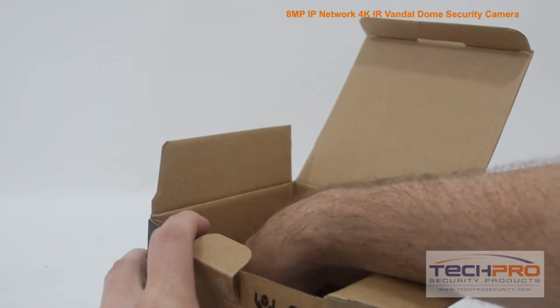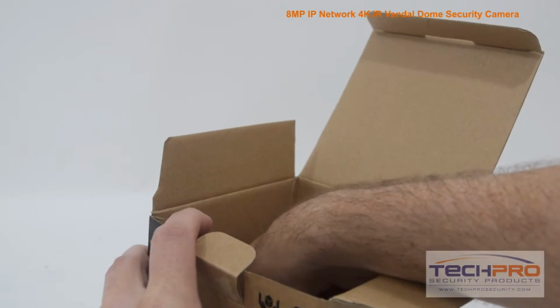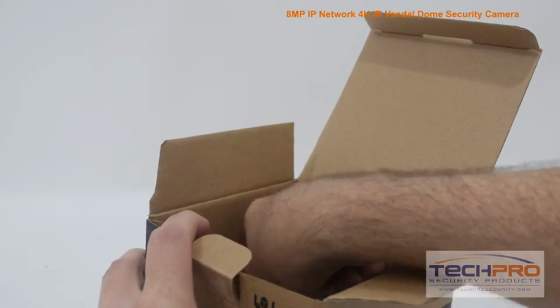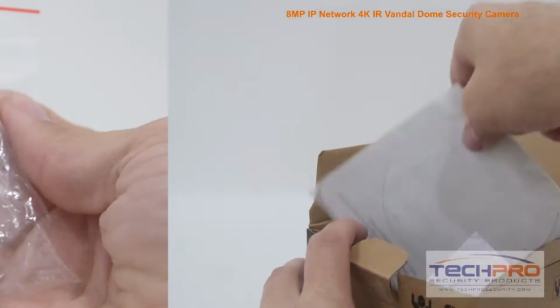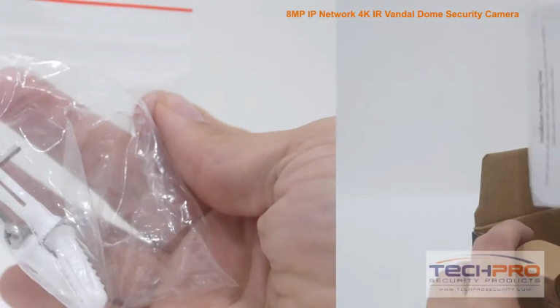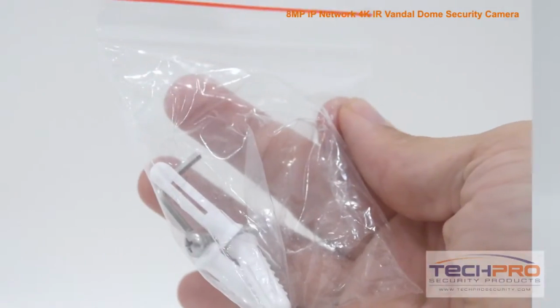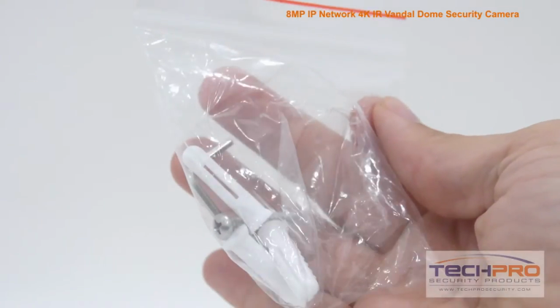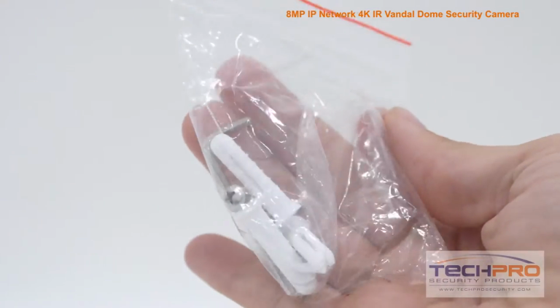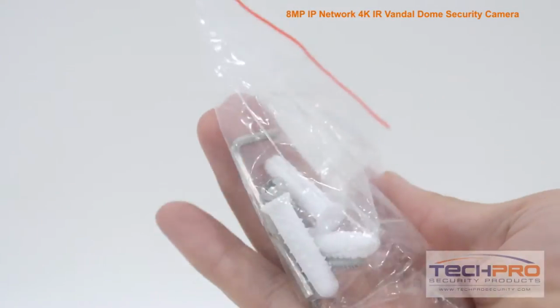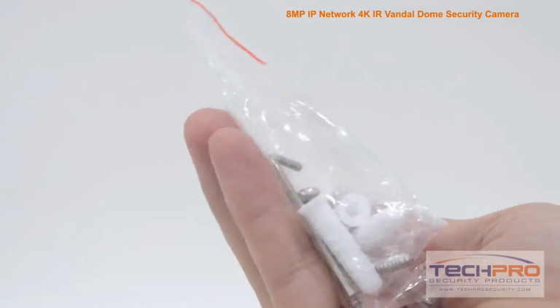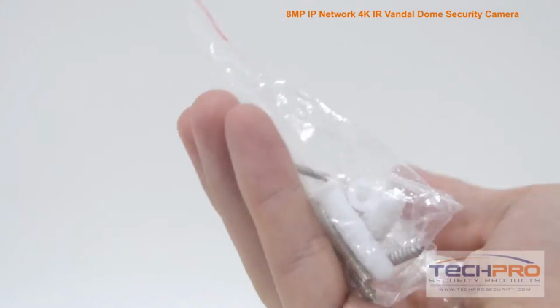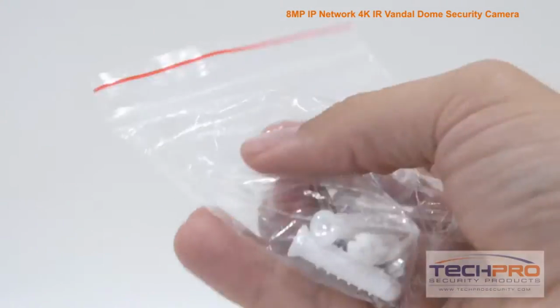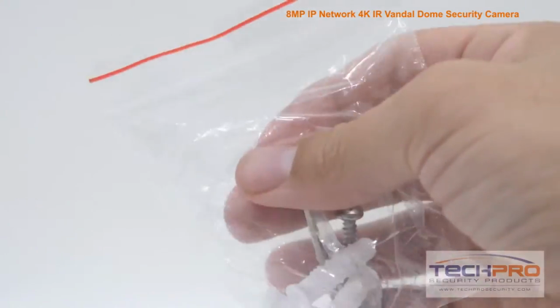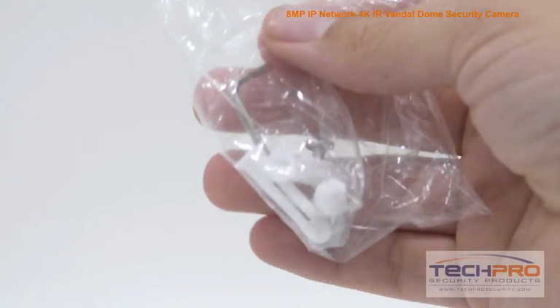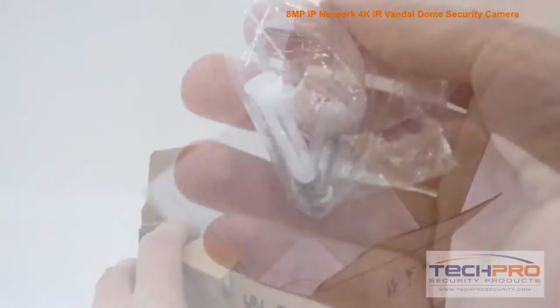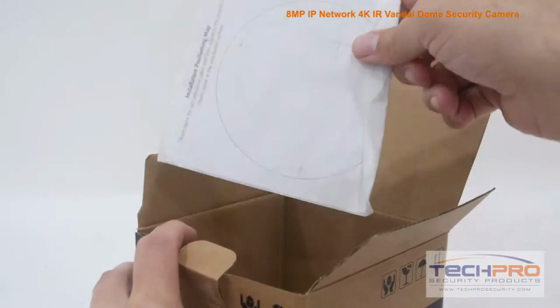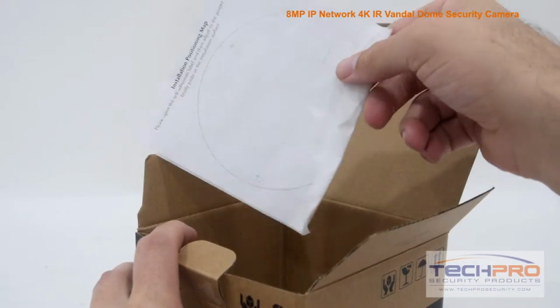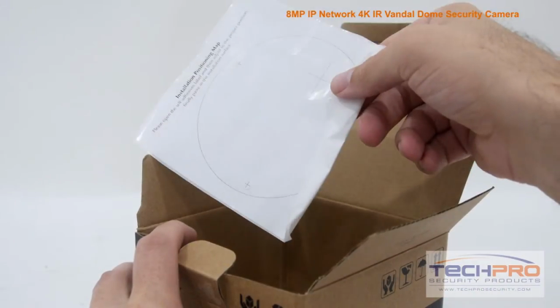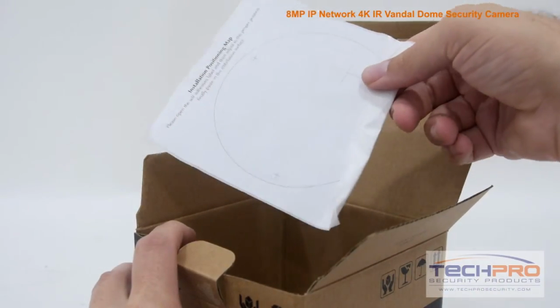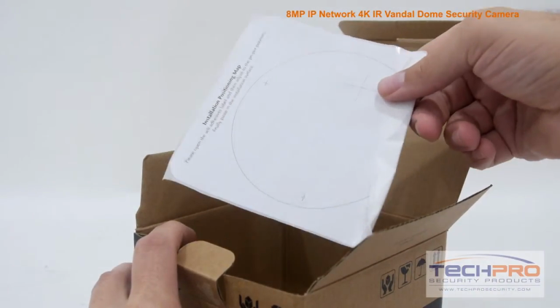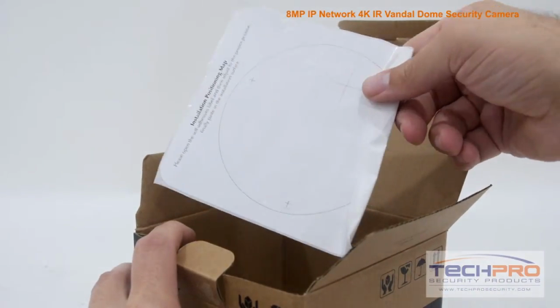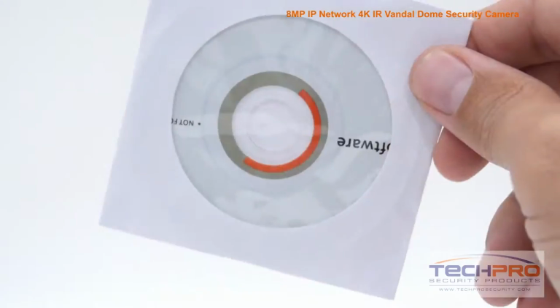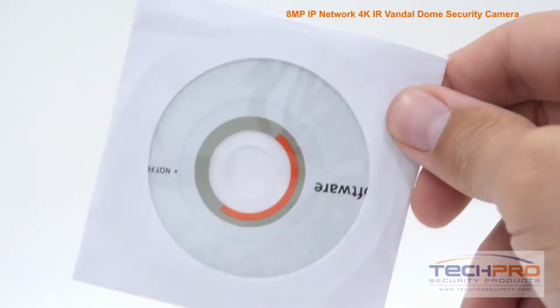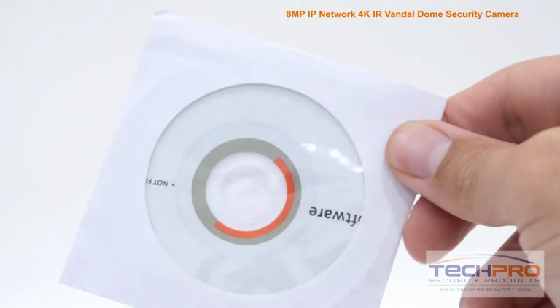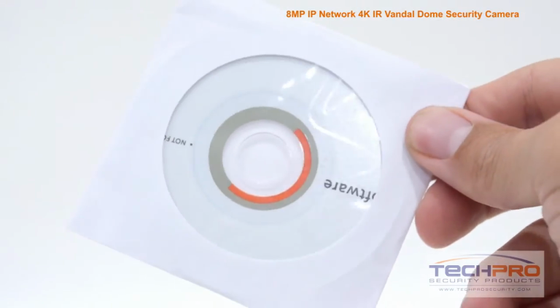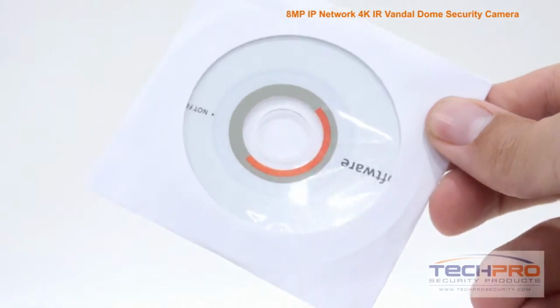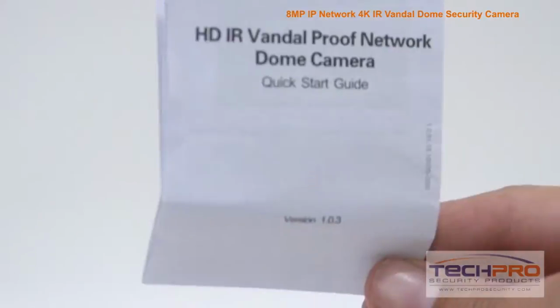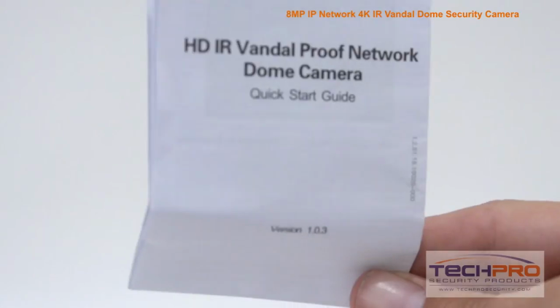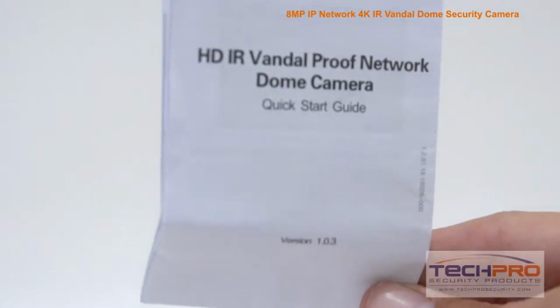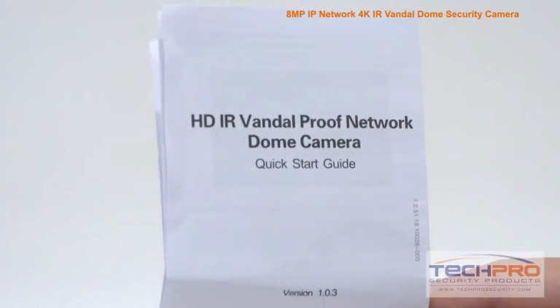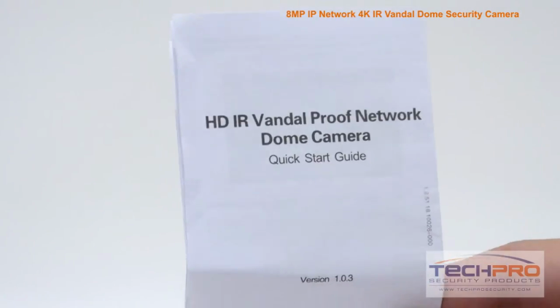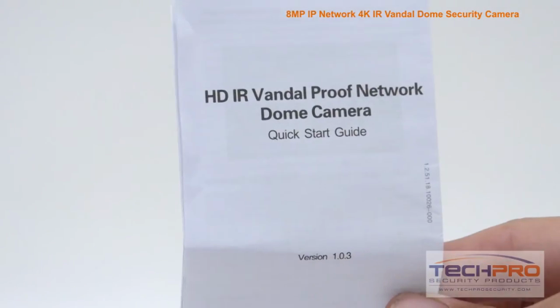Inside the box, you'll also find a bag of screws, anchors, and an Allen wrench, a mounting template, a software disk, and an instruction manual.